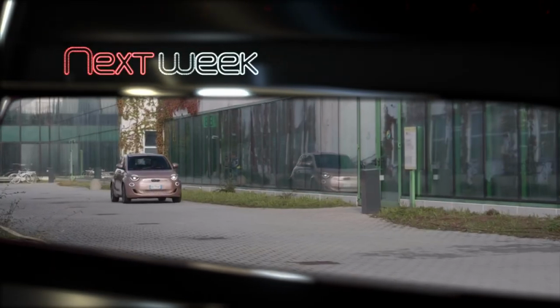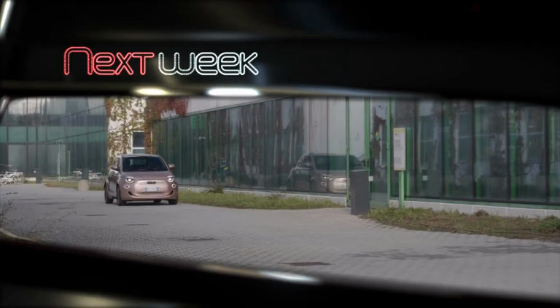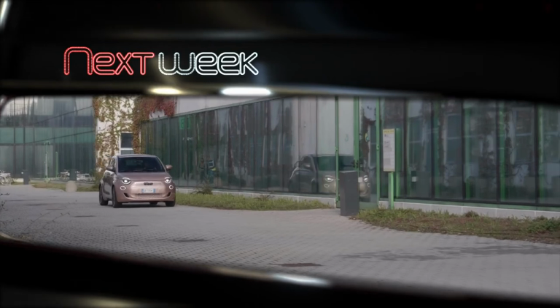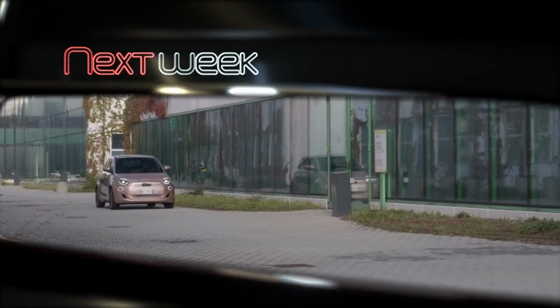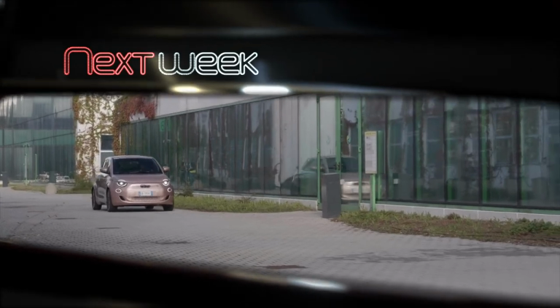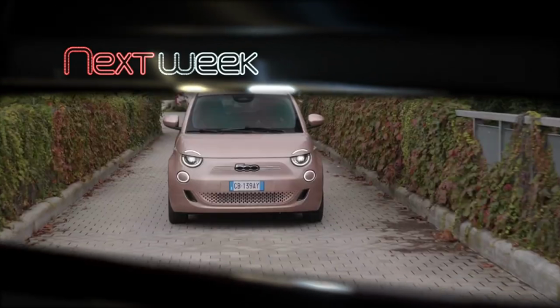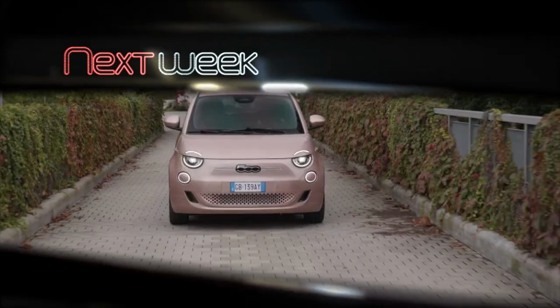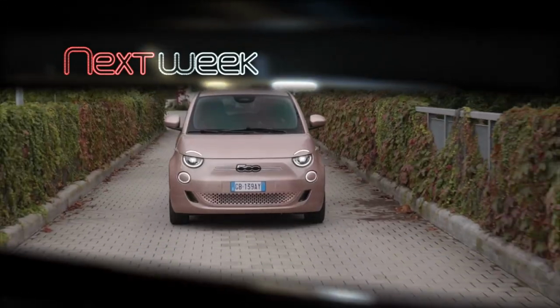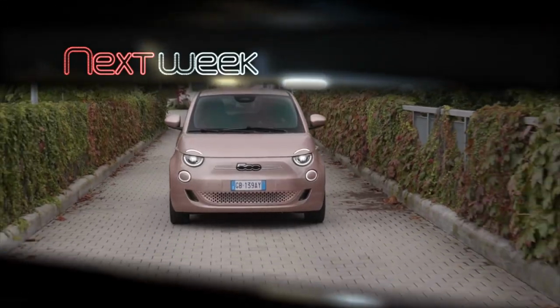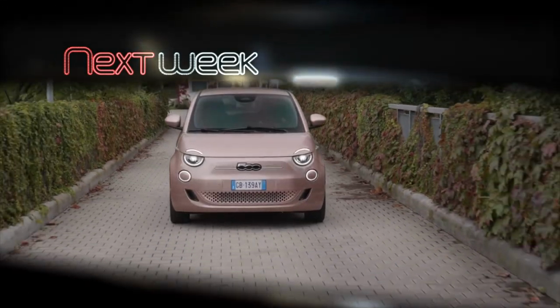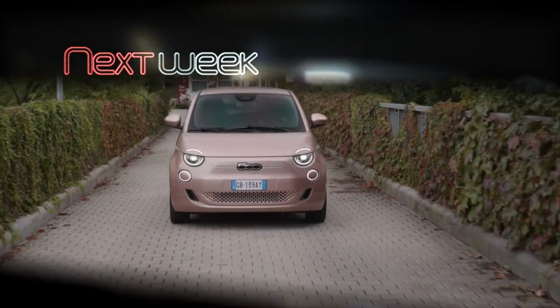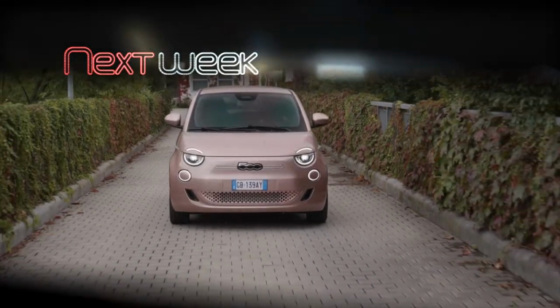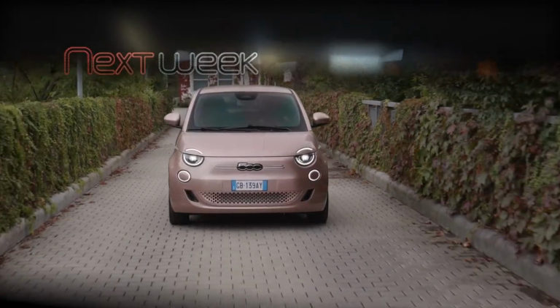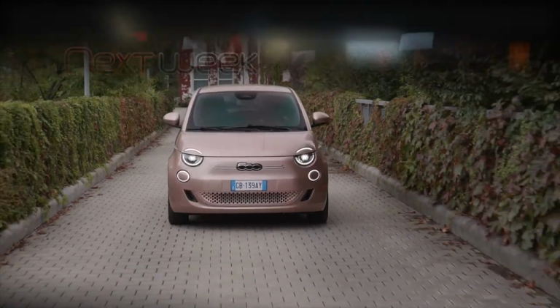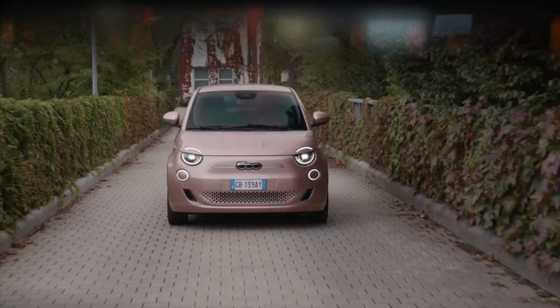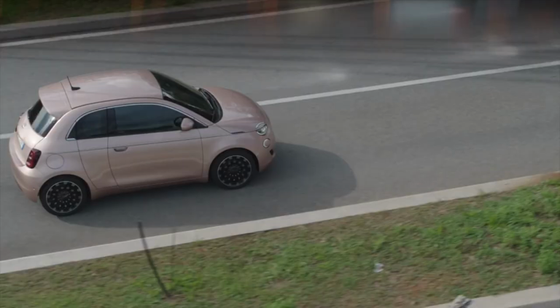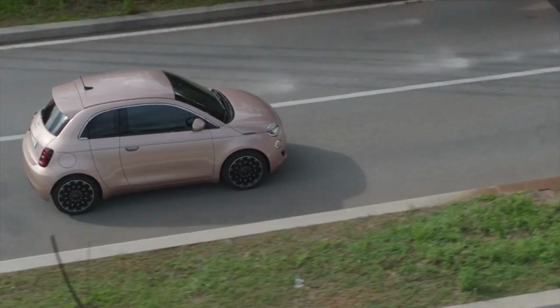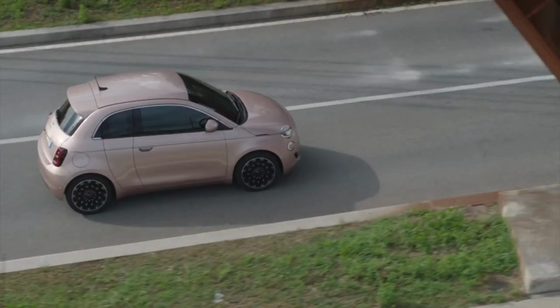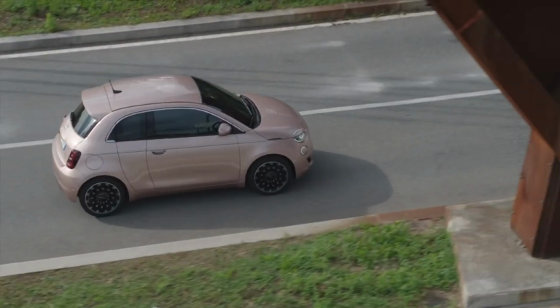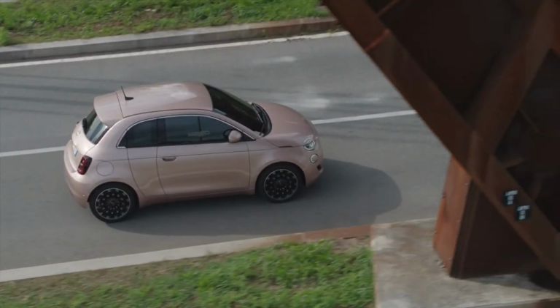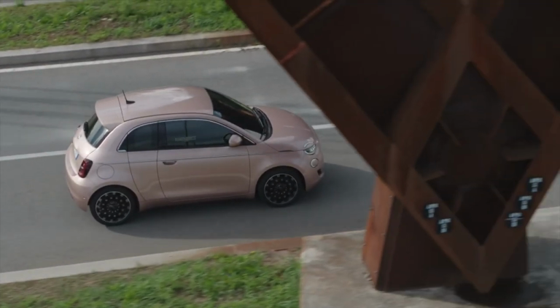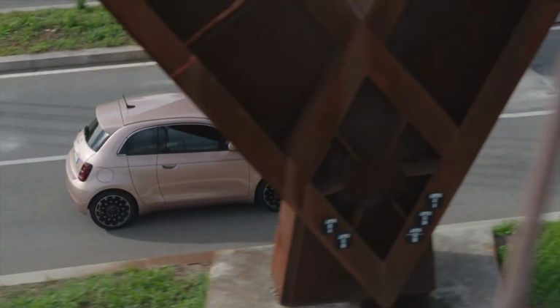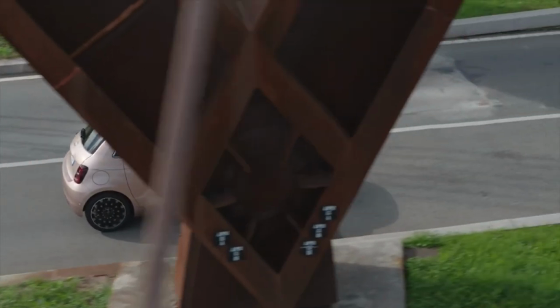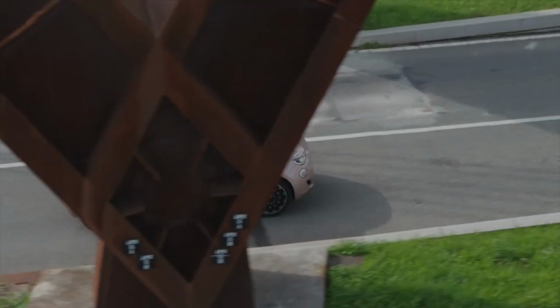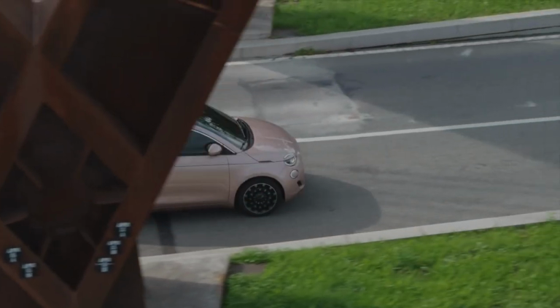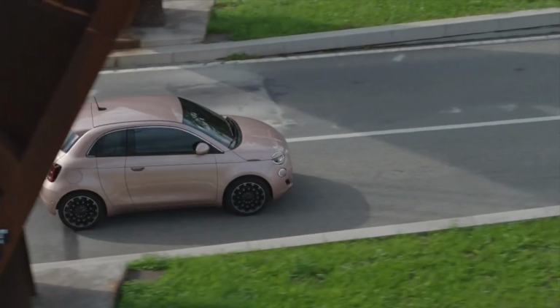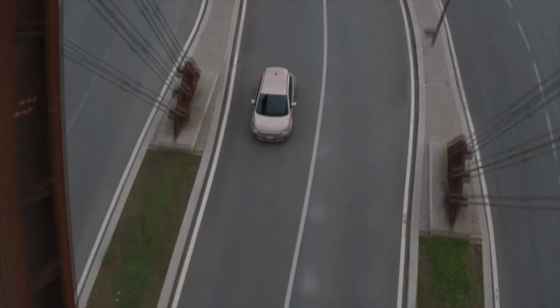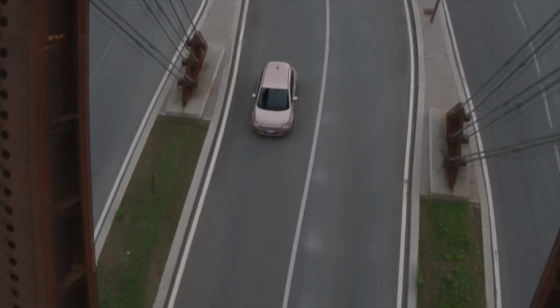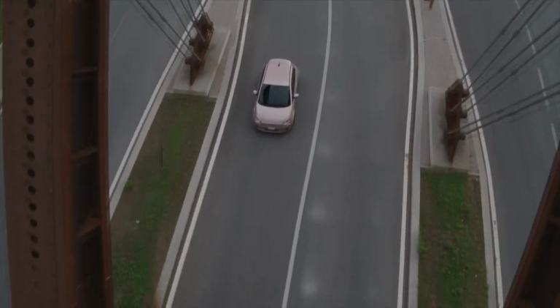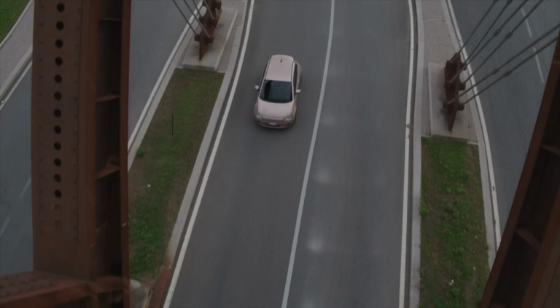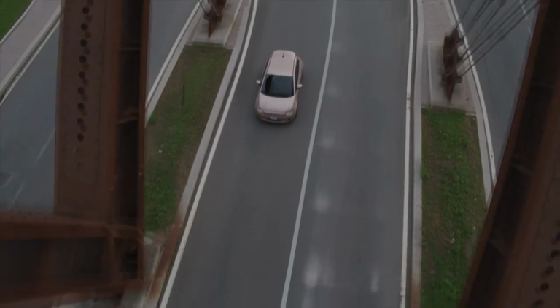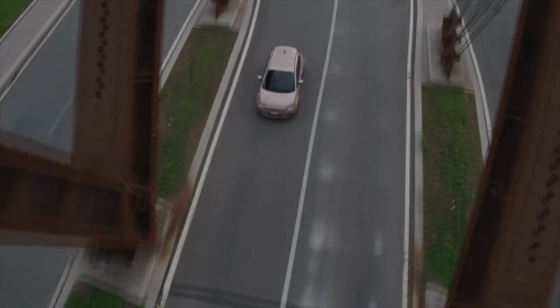Join us again next week on Auto Mondial as we check out the stunning new Fiat 500.